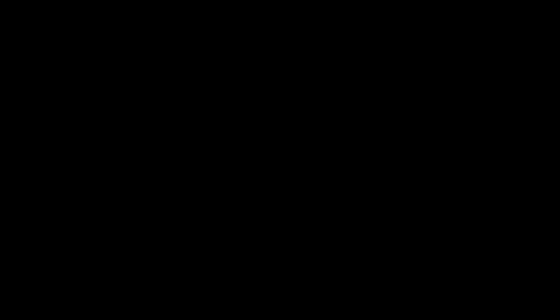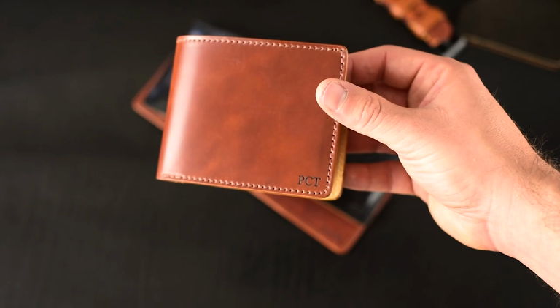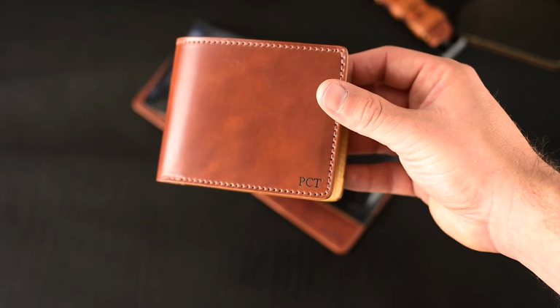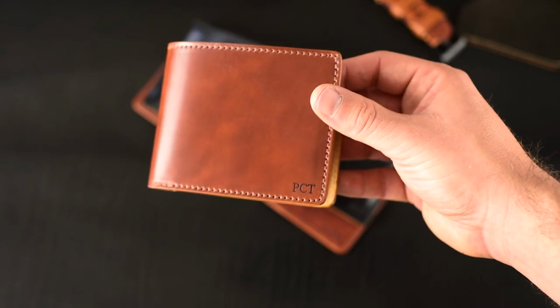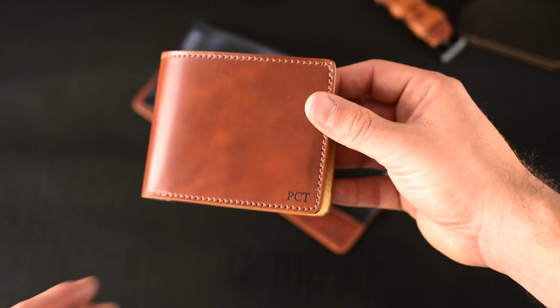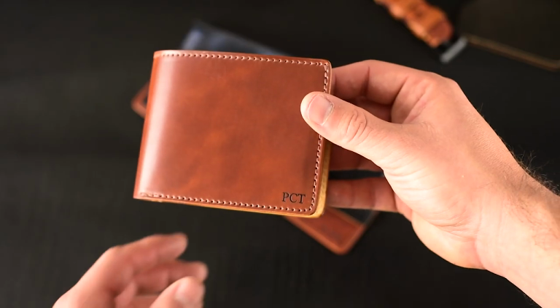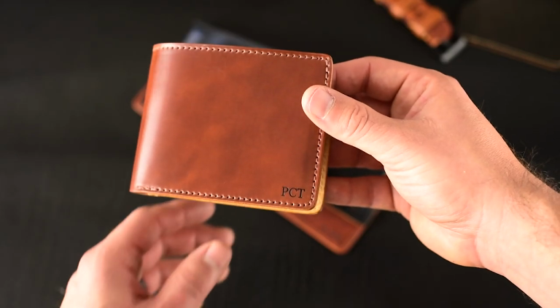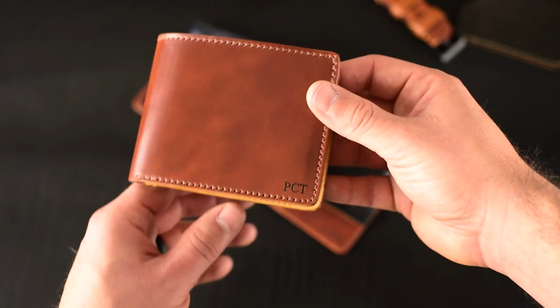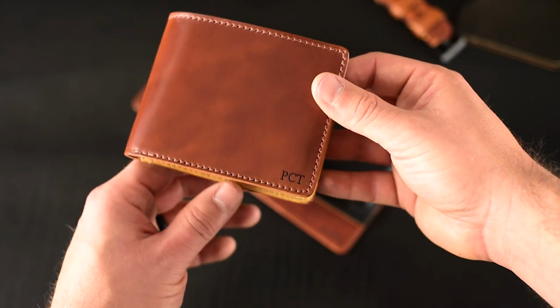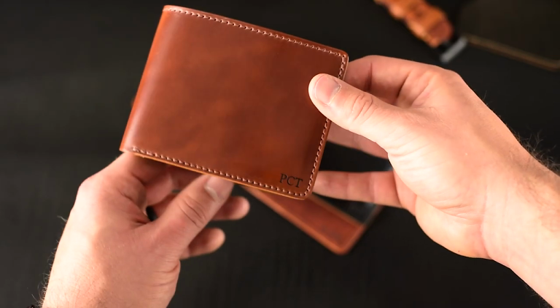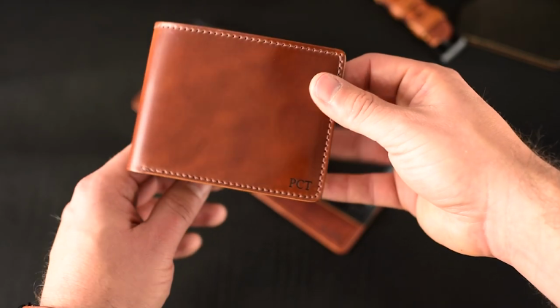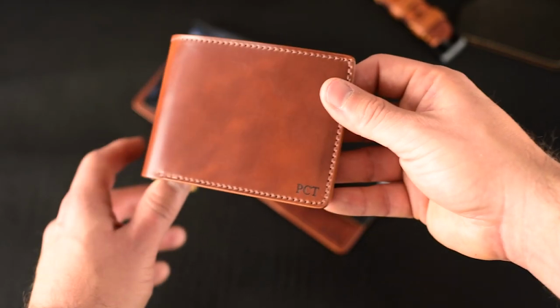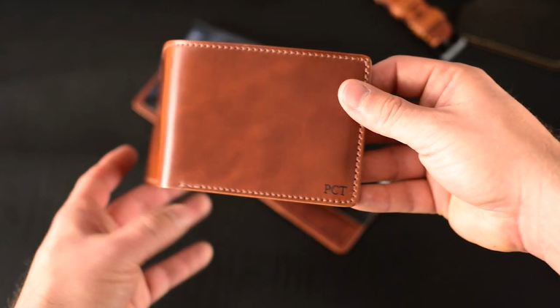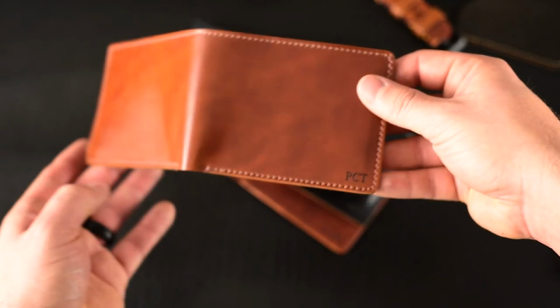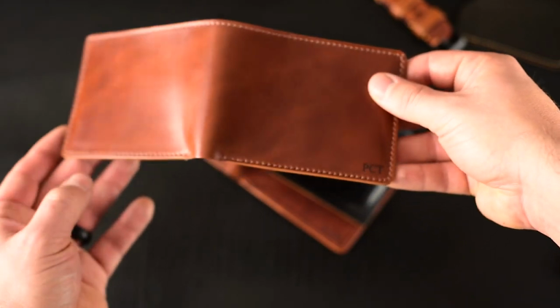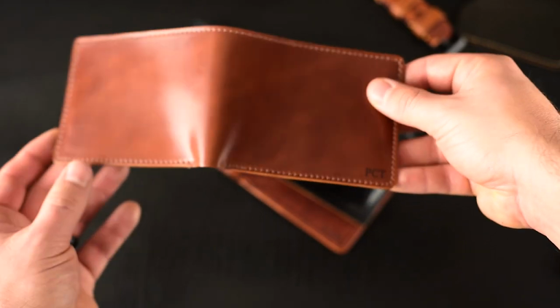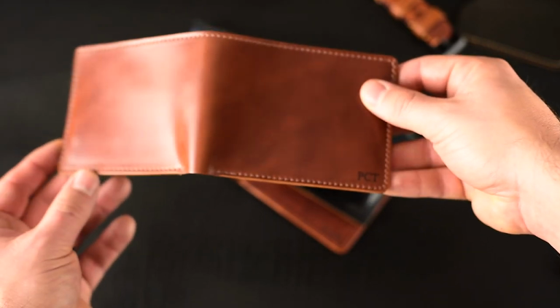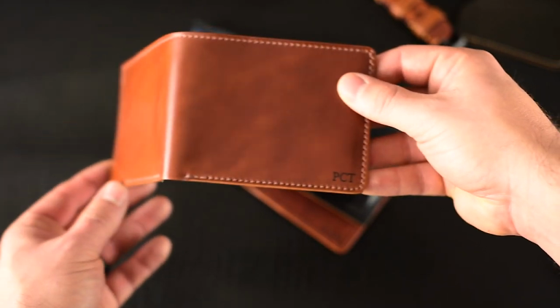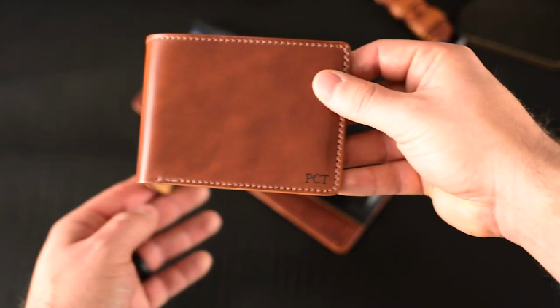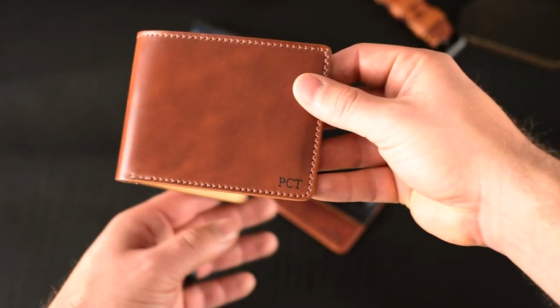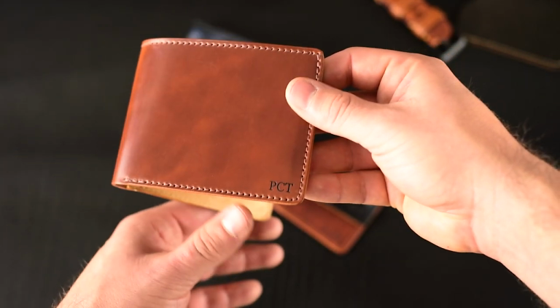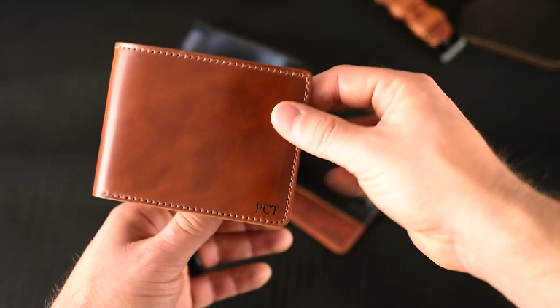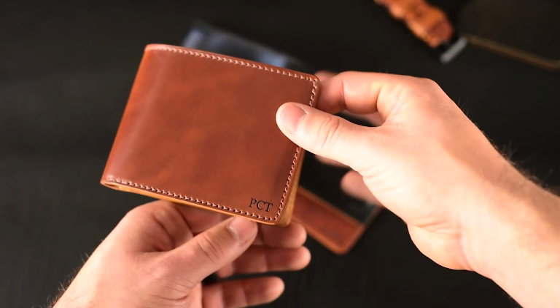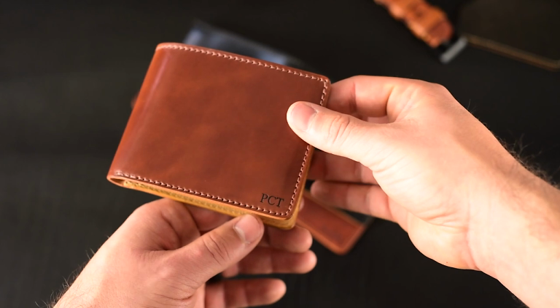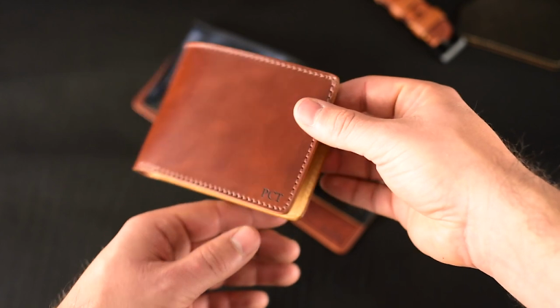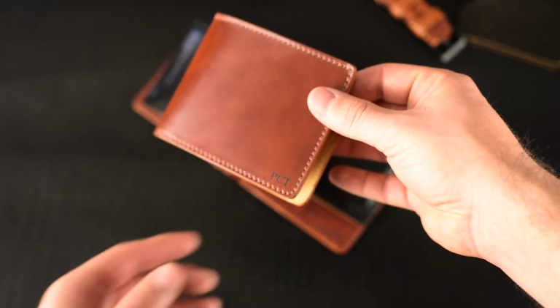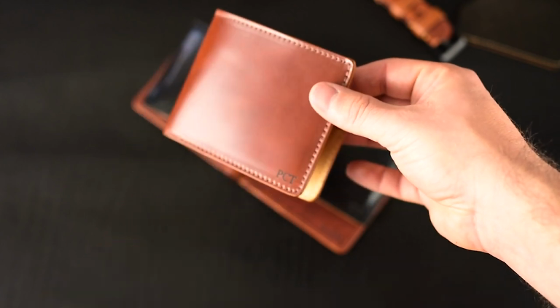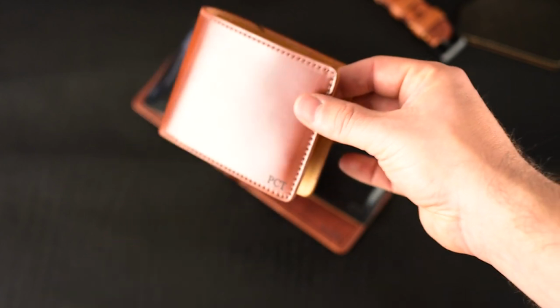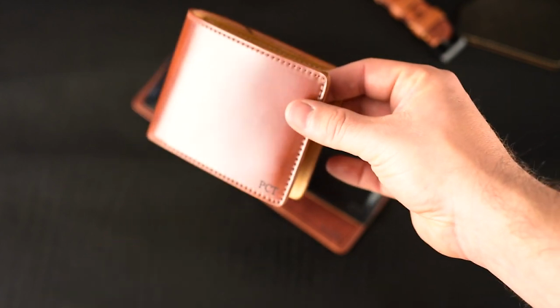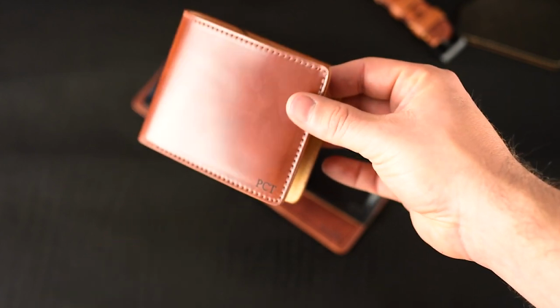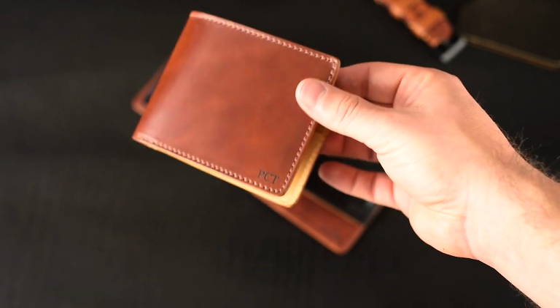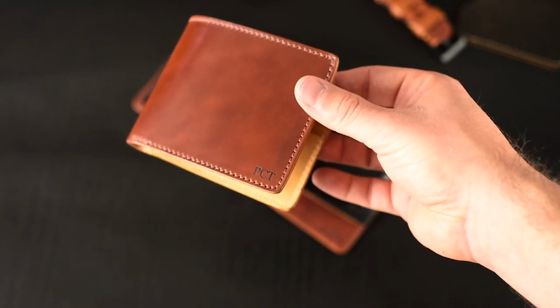Hi everyone, it's Phil here from Ashland Leather. I wanted to give you a look at some personalized wallets that are going out for some holiday gifts.